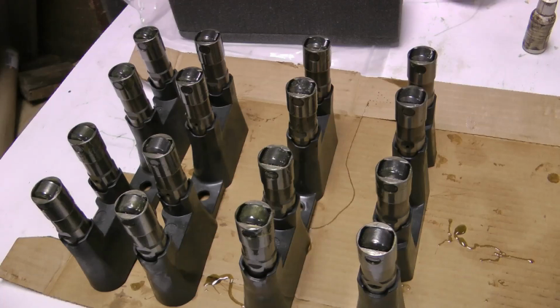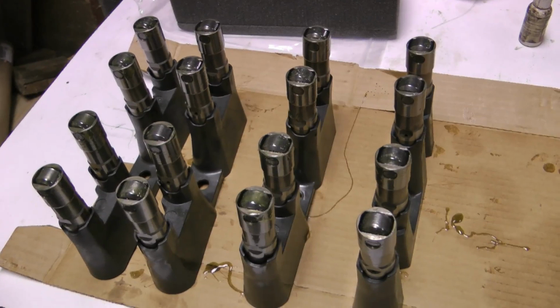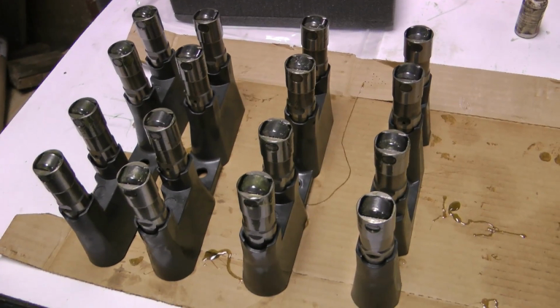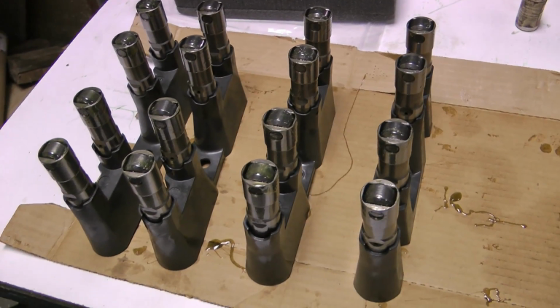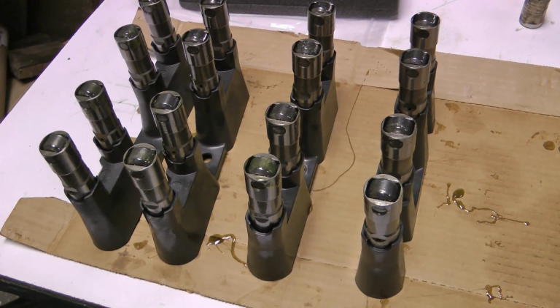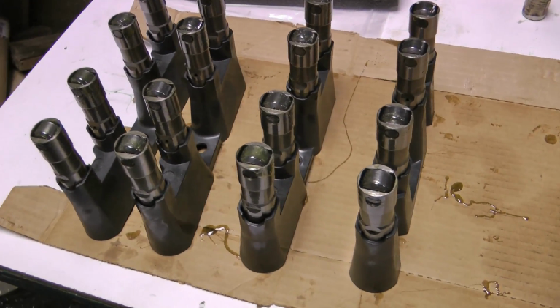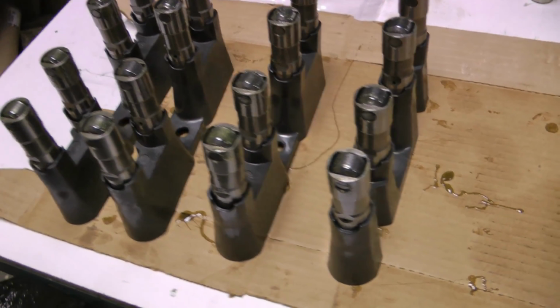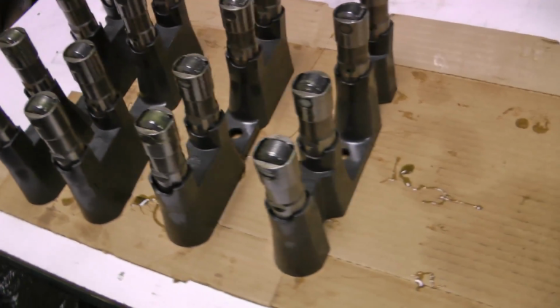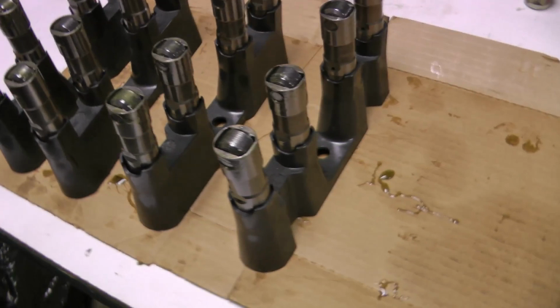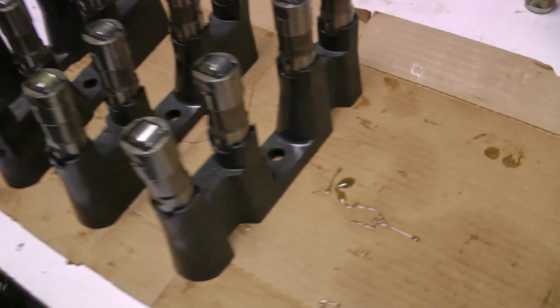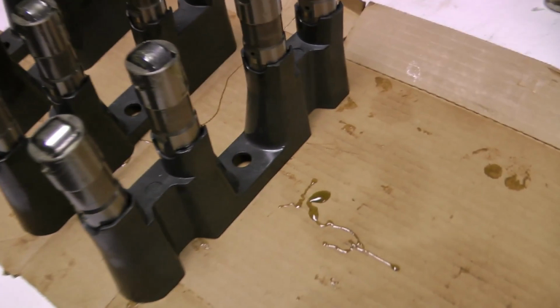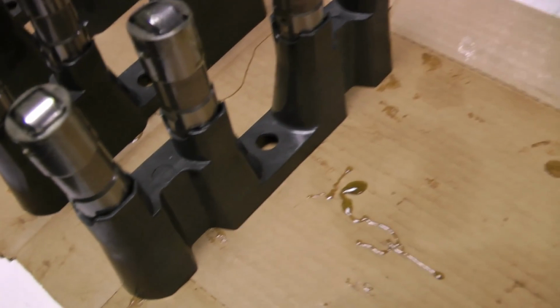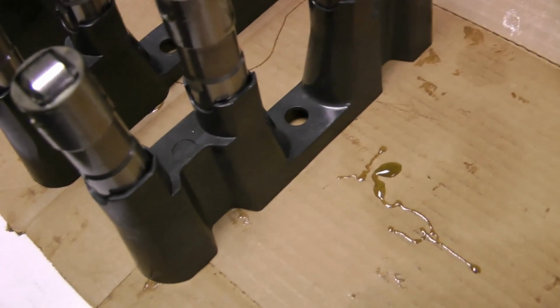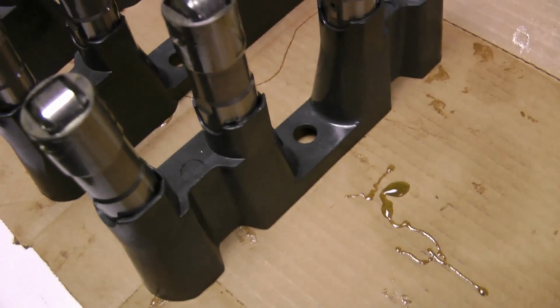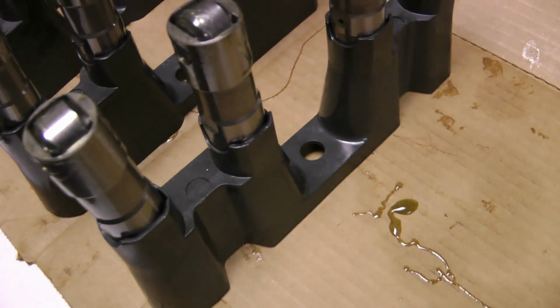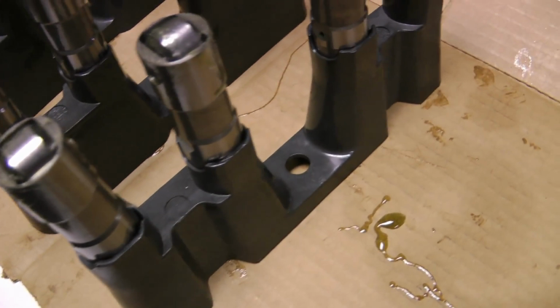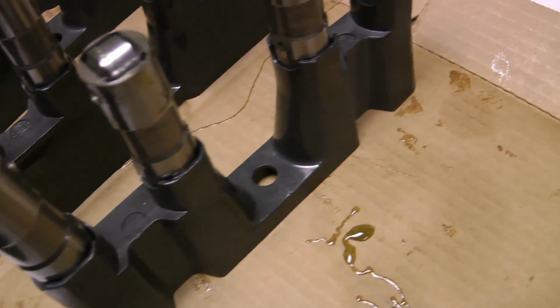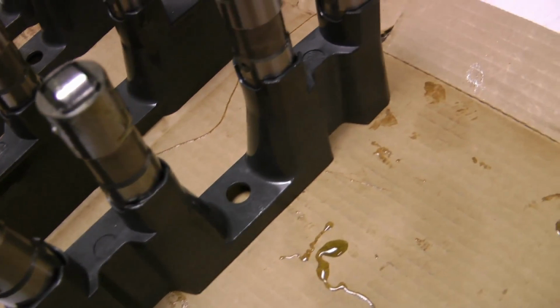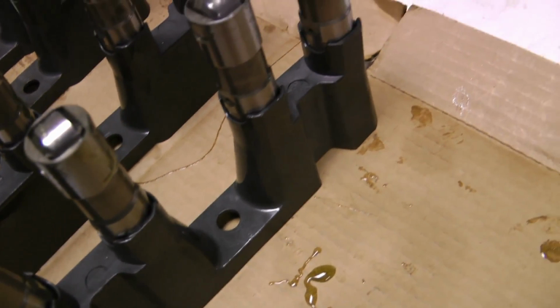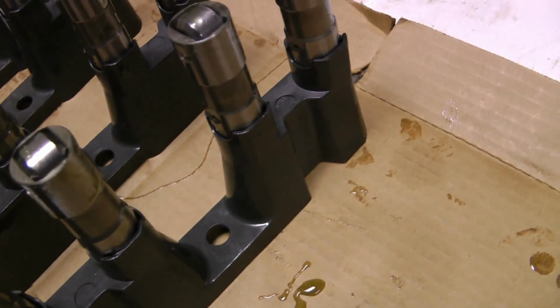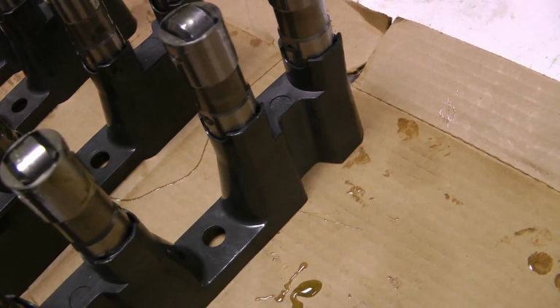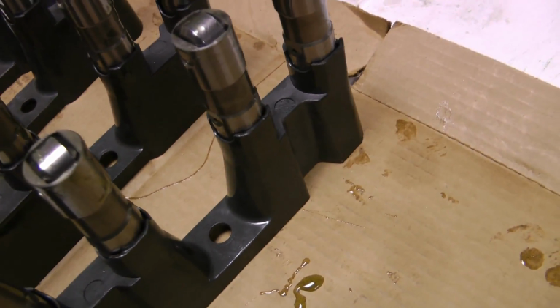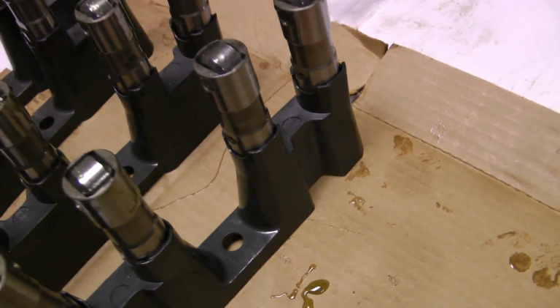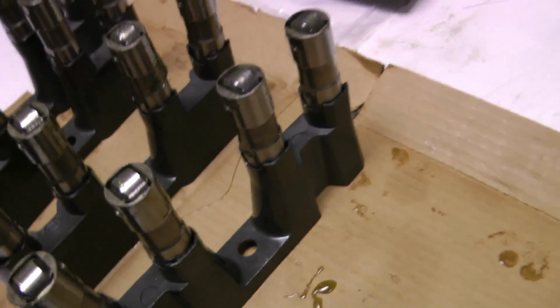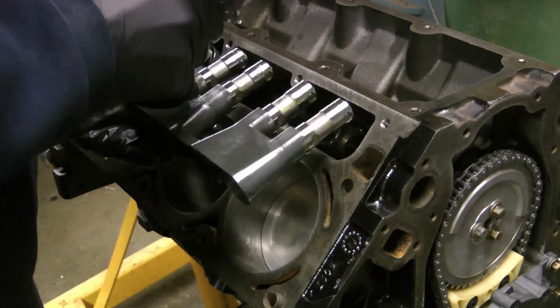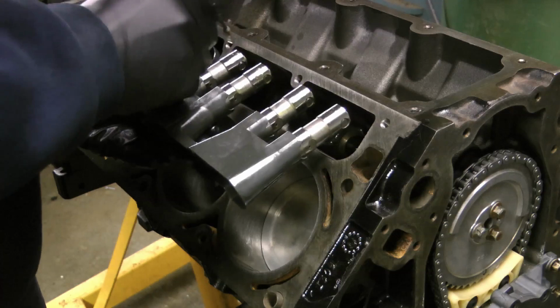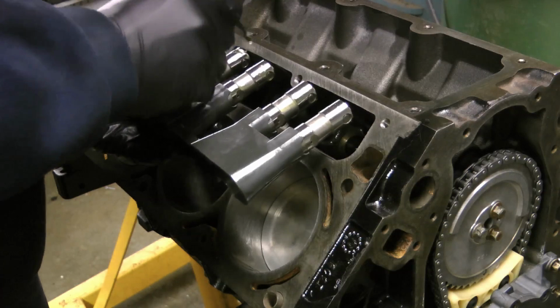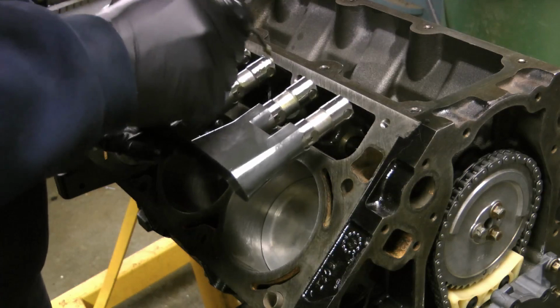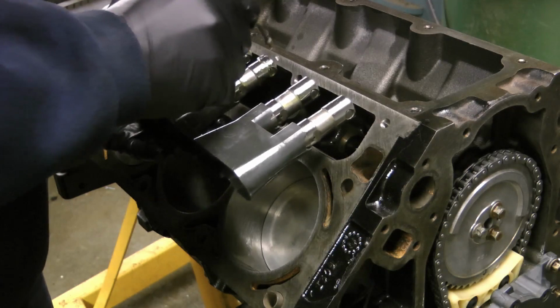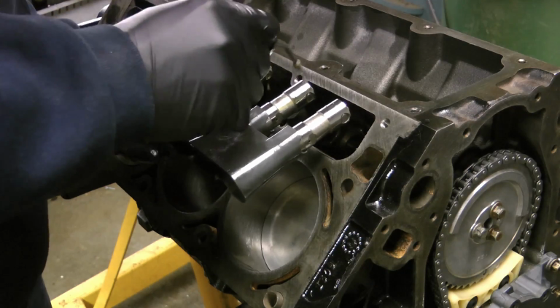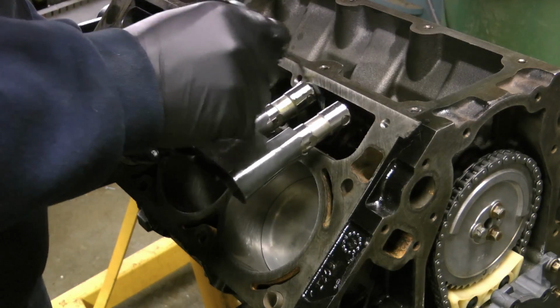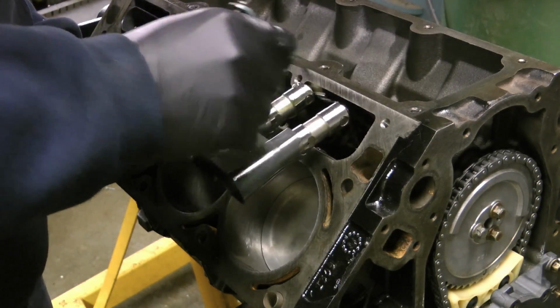Next I installed the lifters into the new trays, four at a time. These are LS7 lifters and trays — they're just an upgraded design that just about everybody runs.